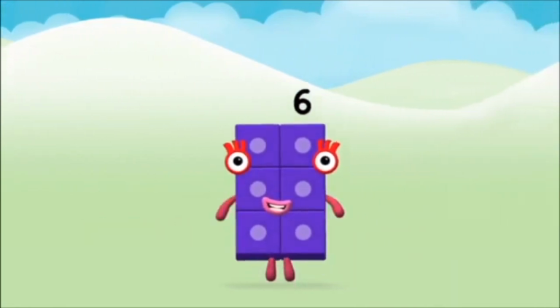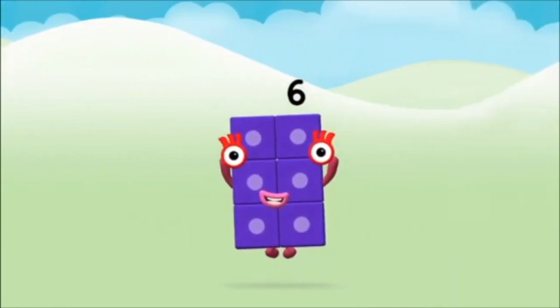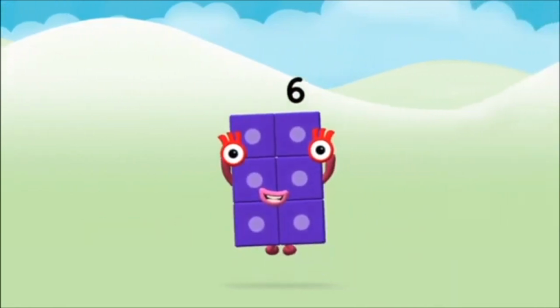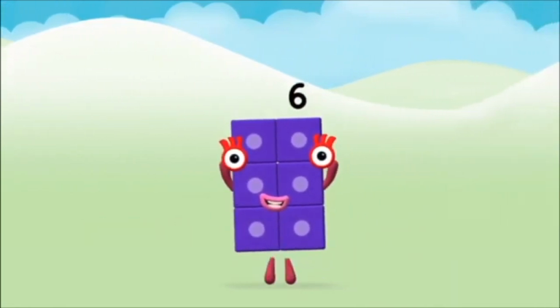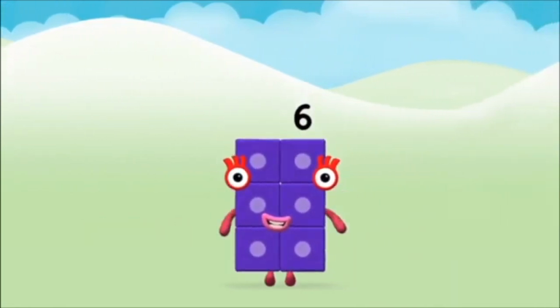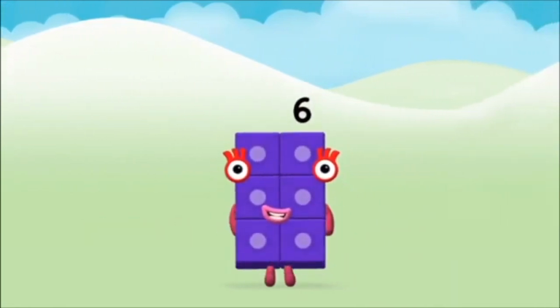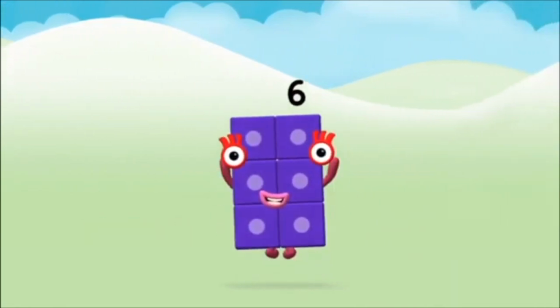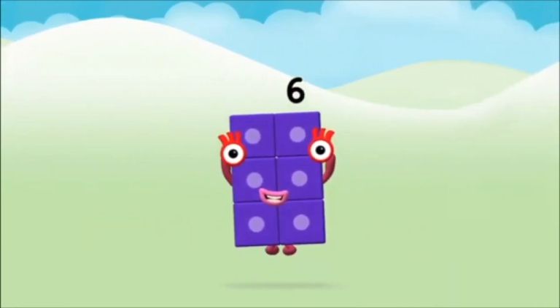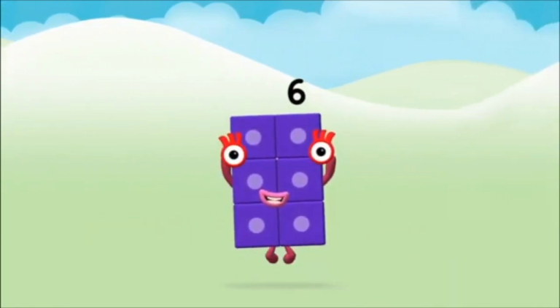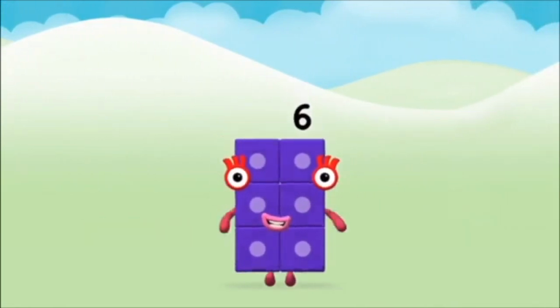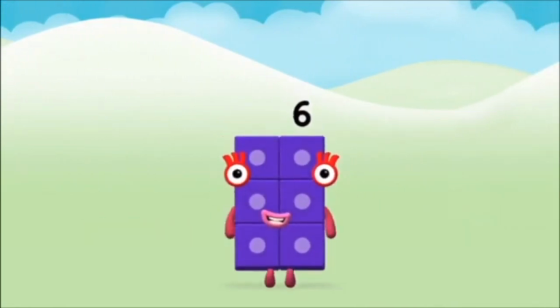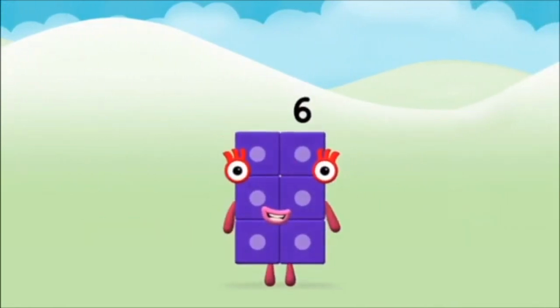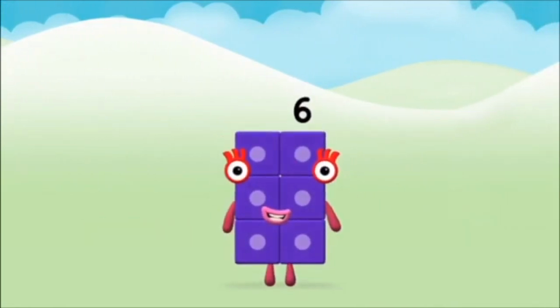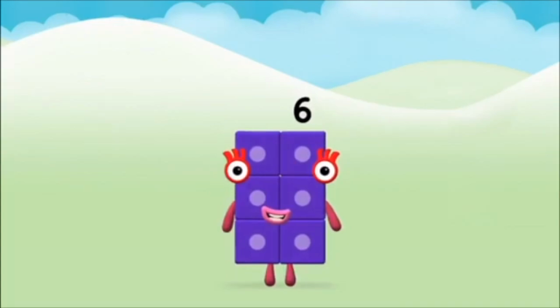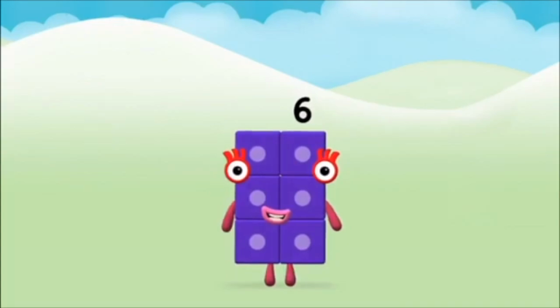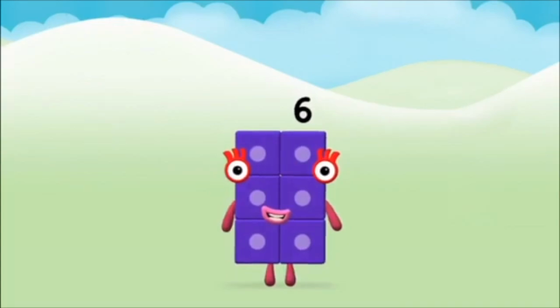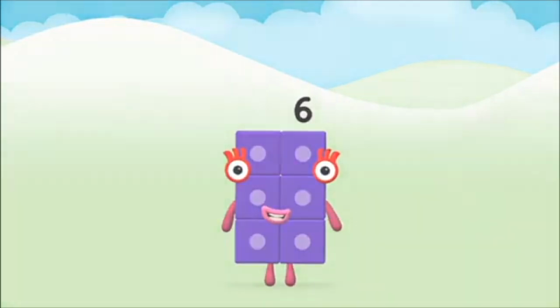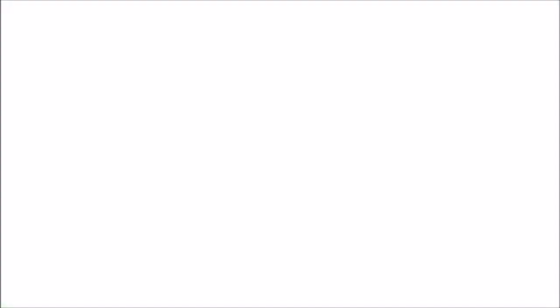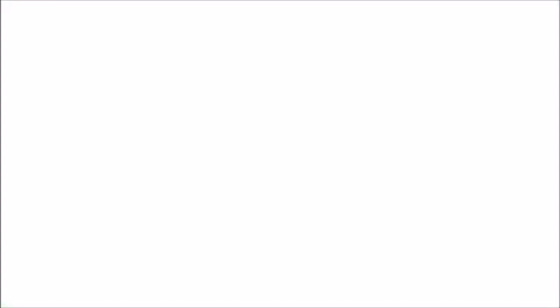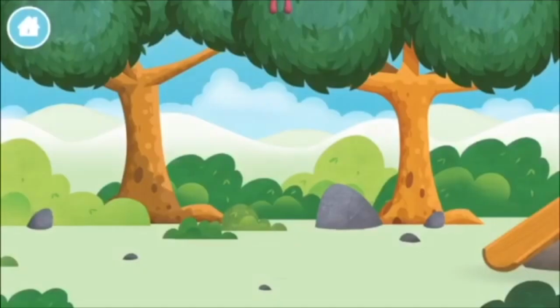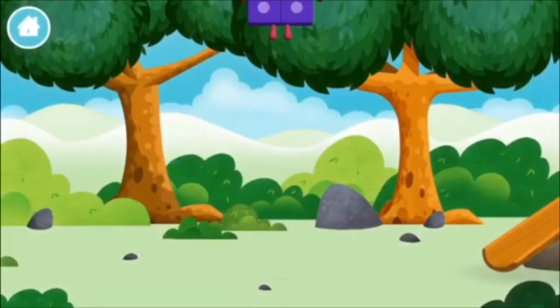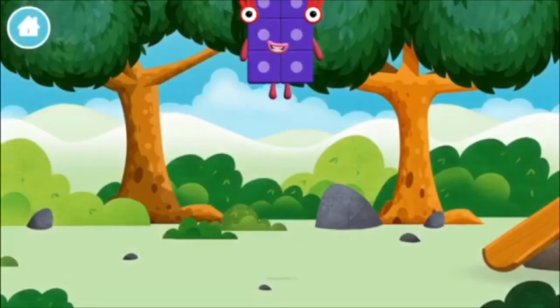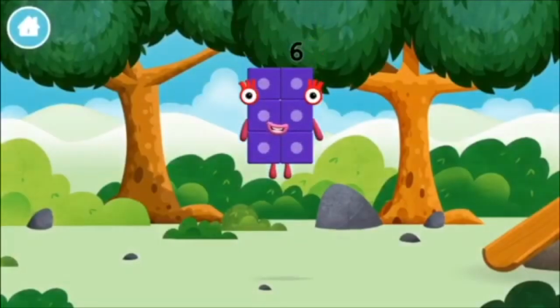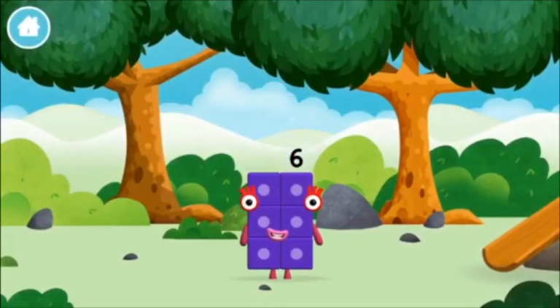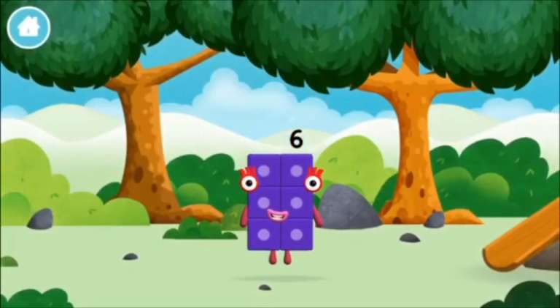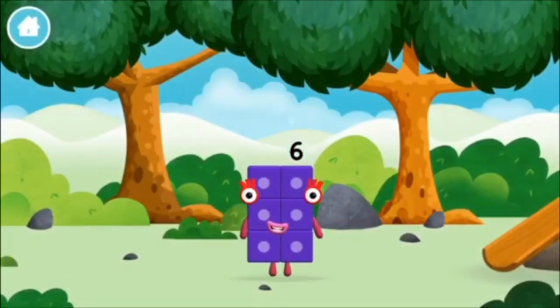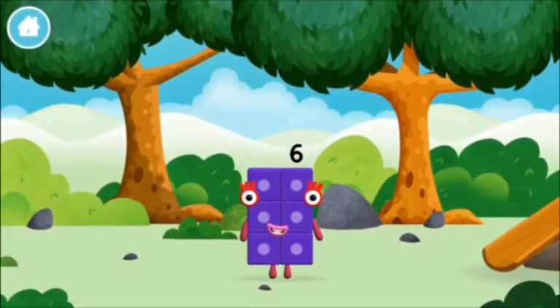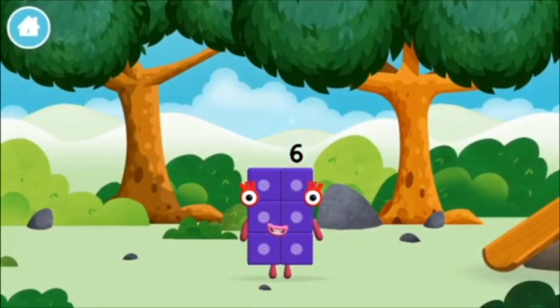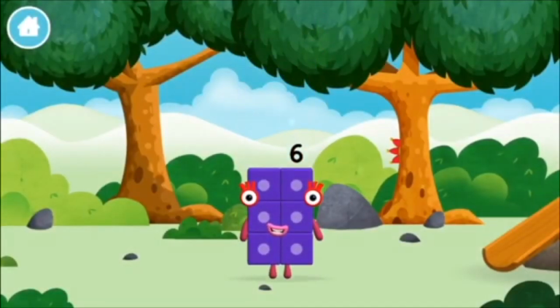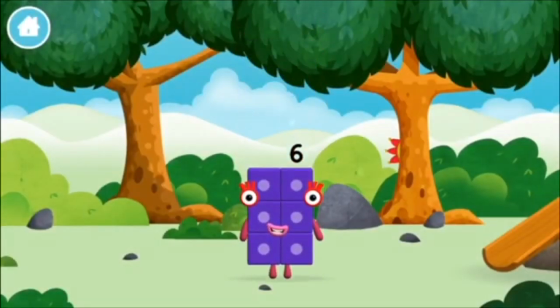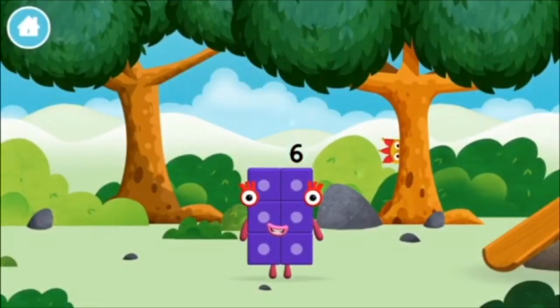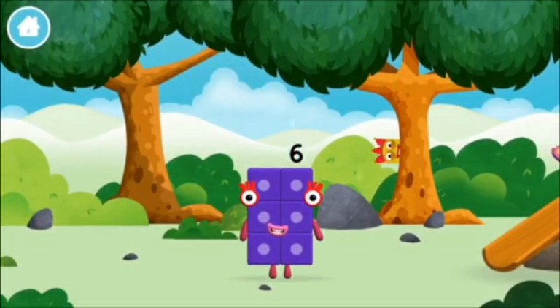Amazing! You made number block six! You made a new number block!